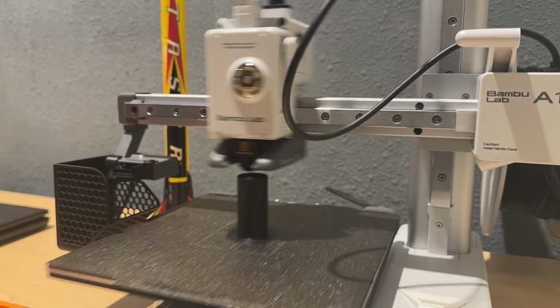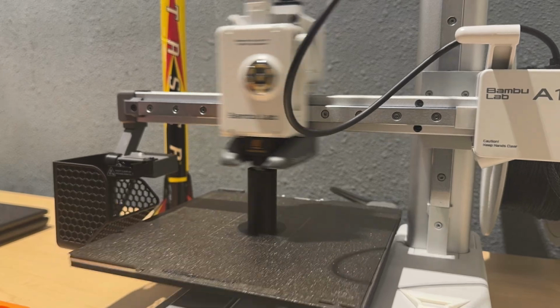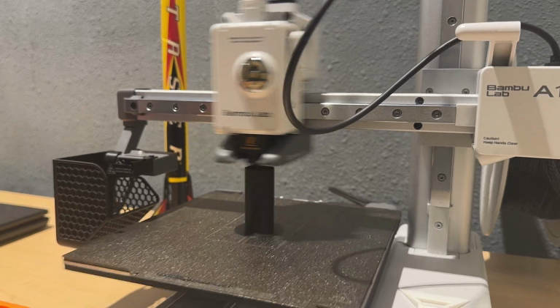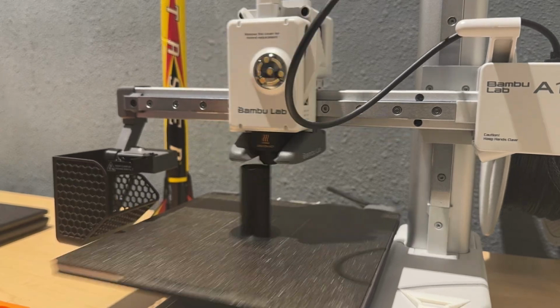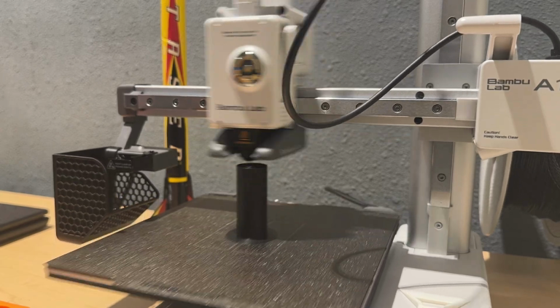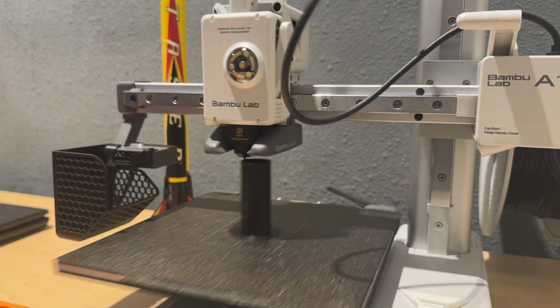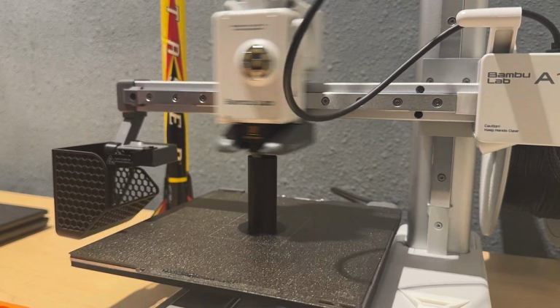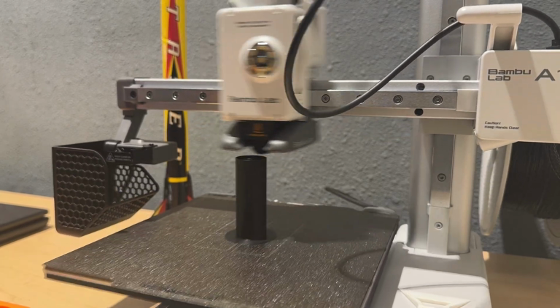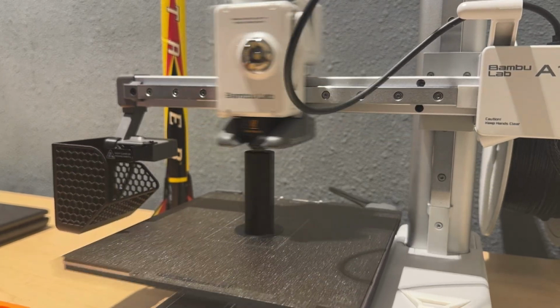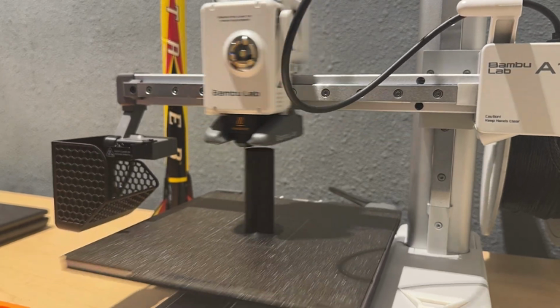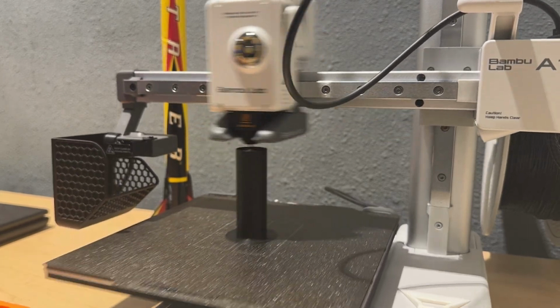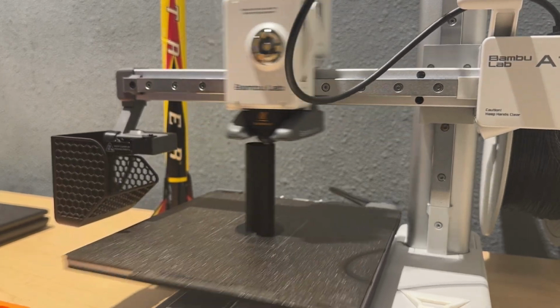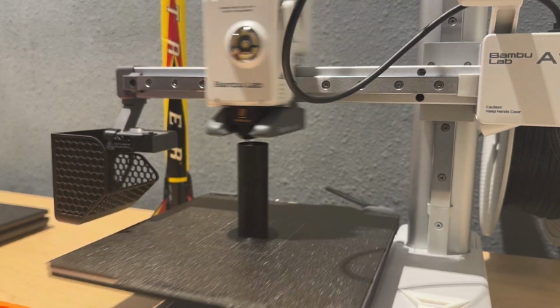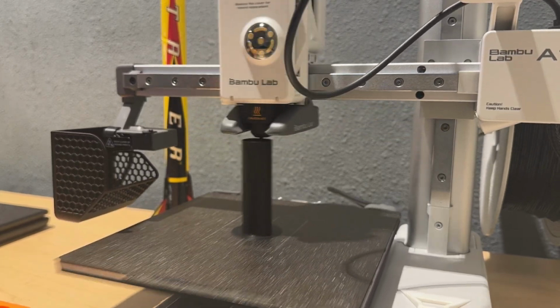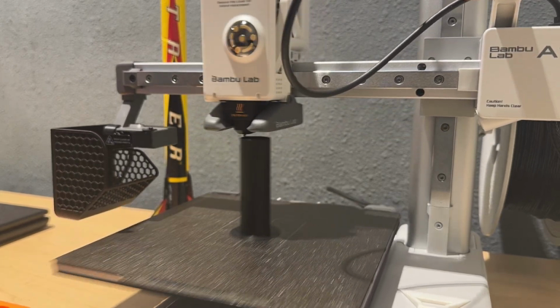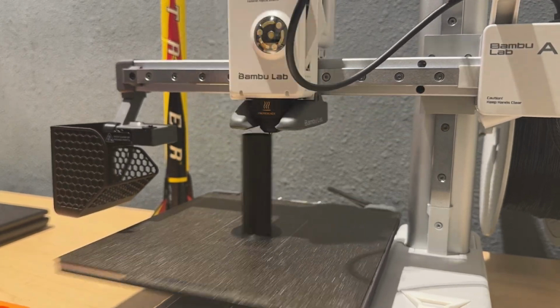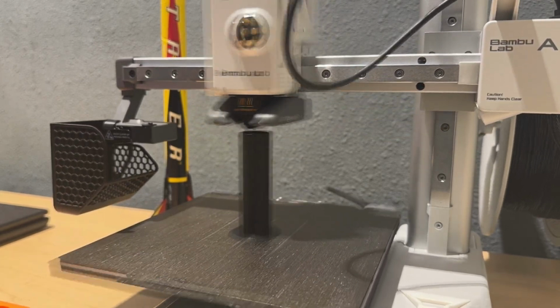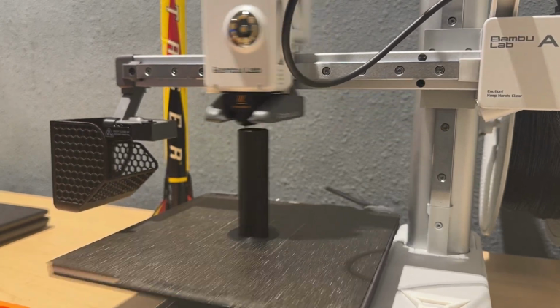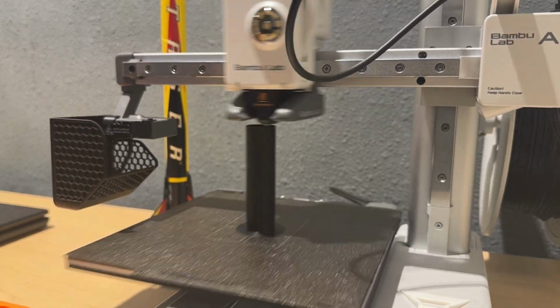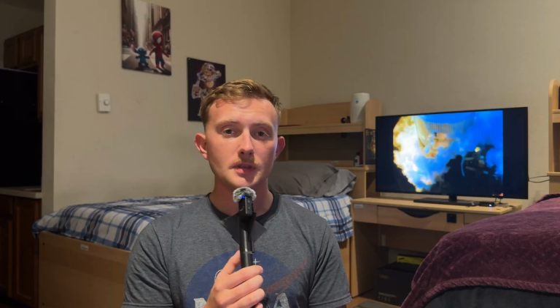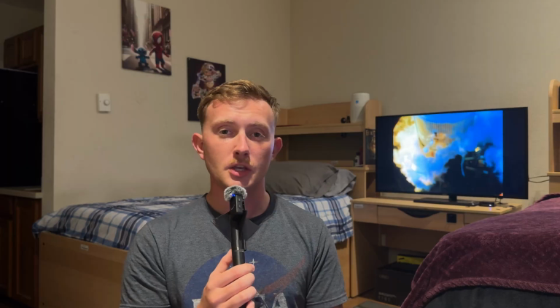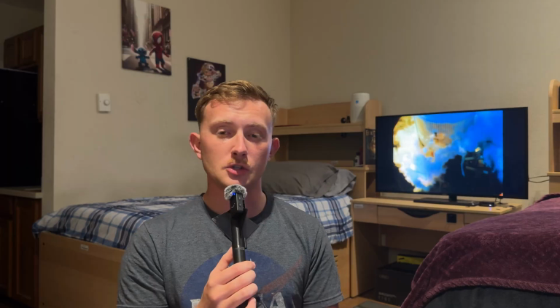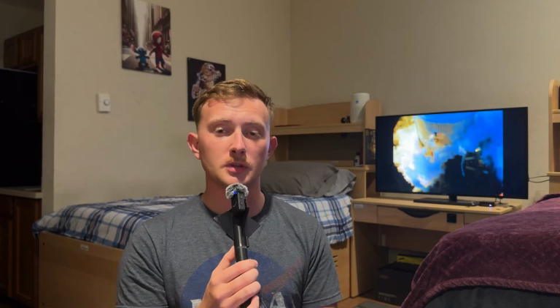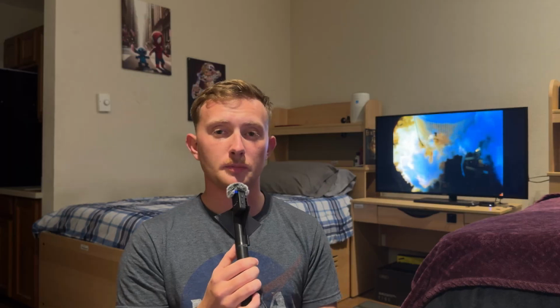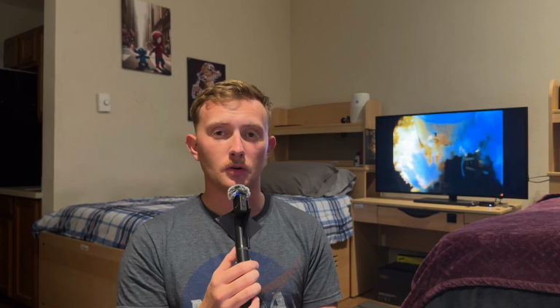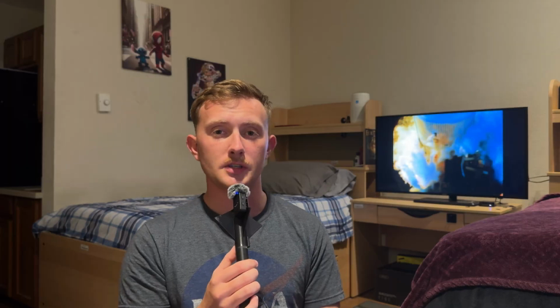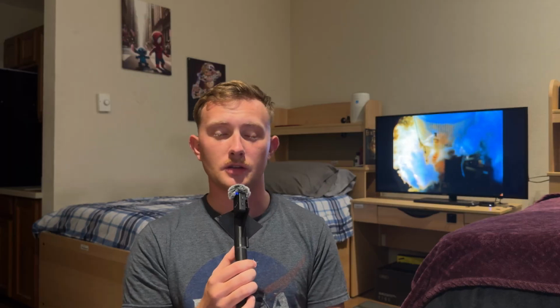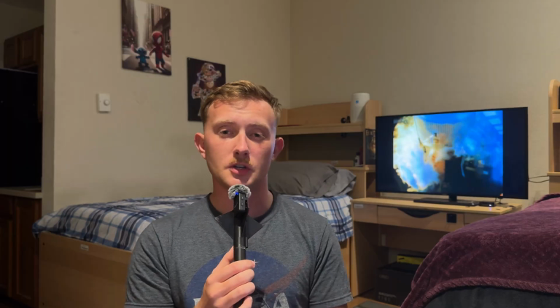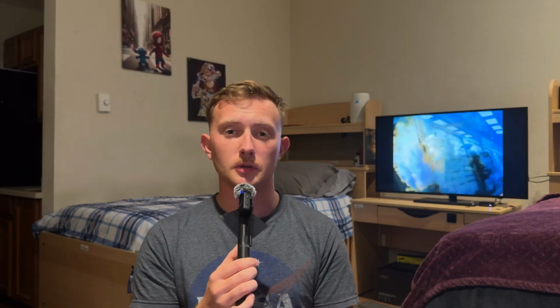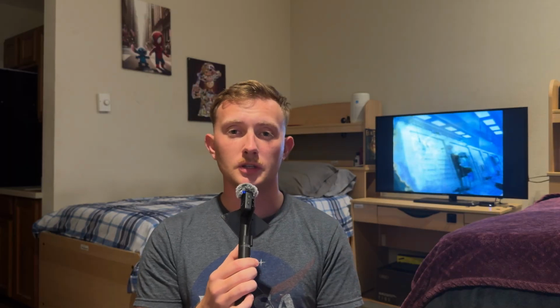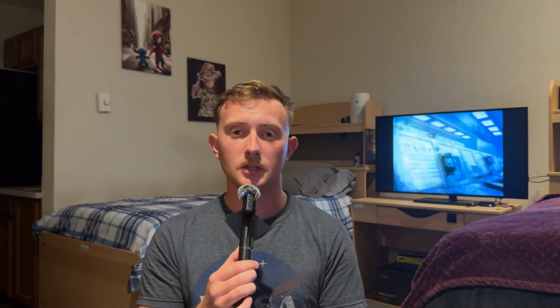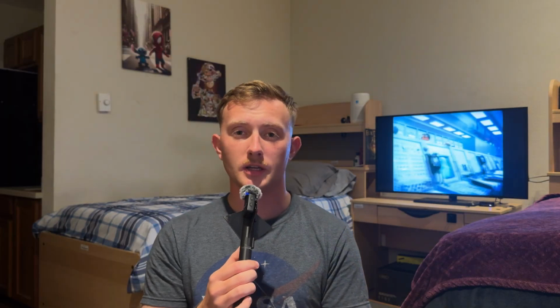After a few long prints, some sanding, and a spray paint plan that never actually happened, here's what the parts individually look like.